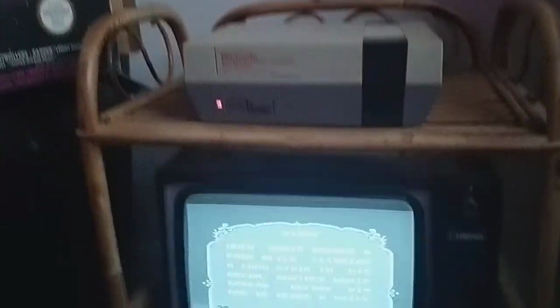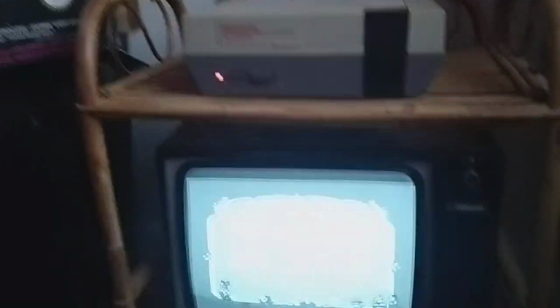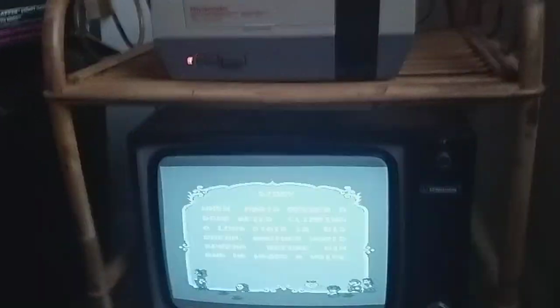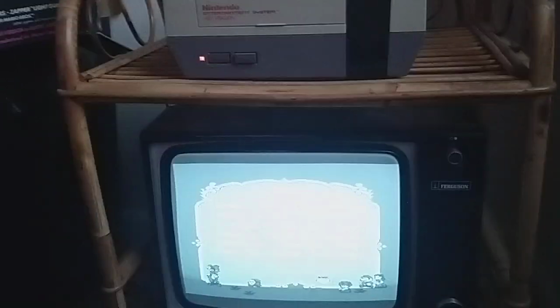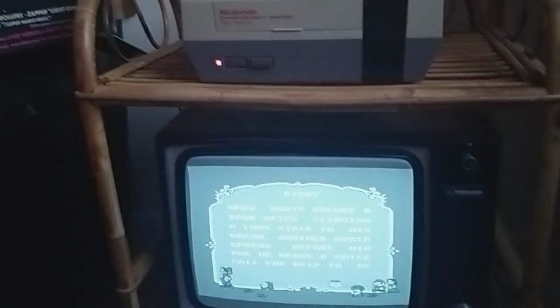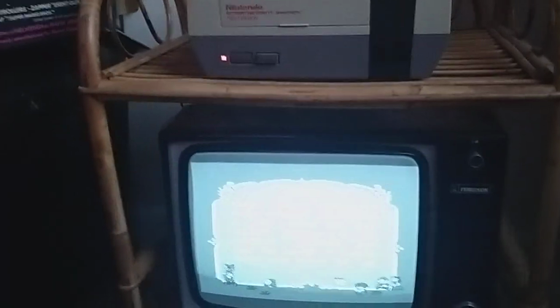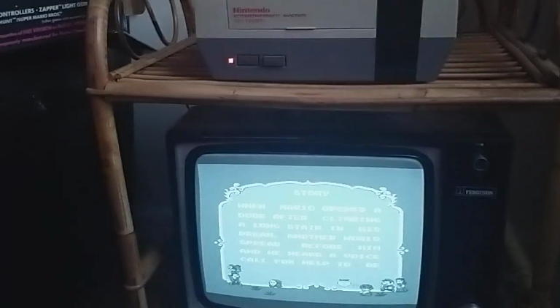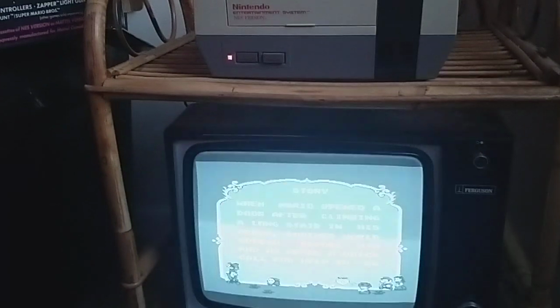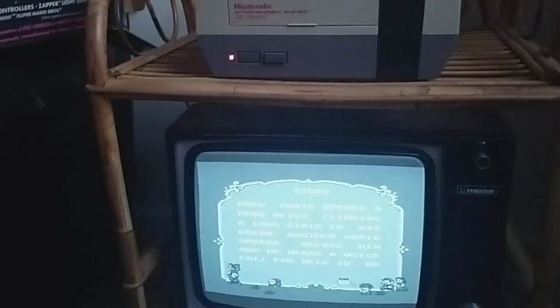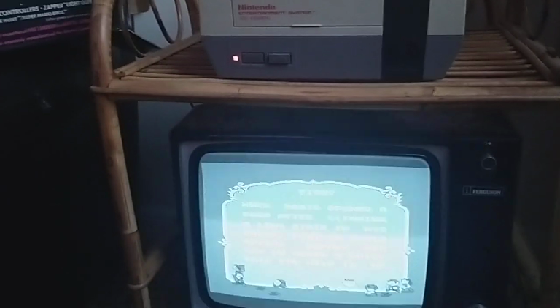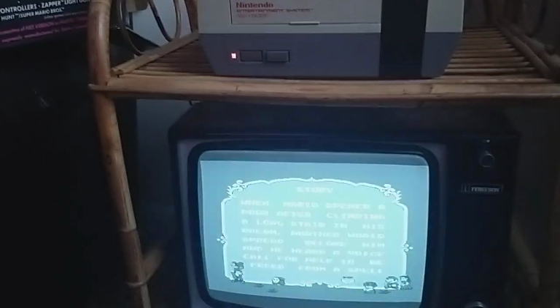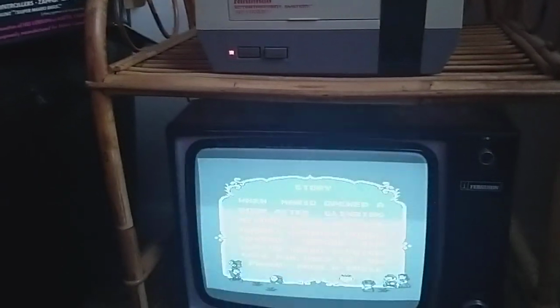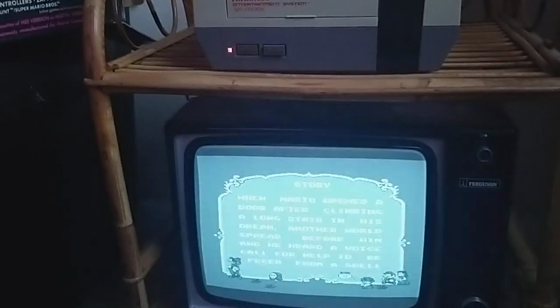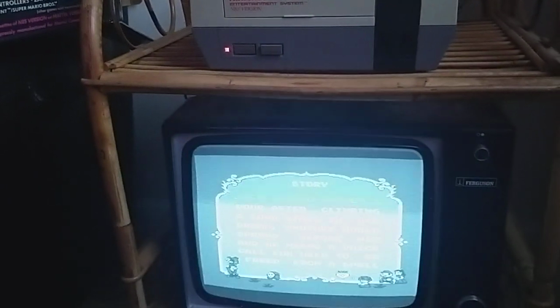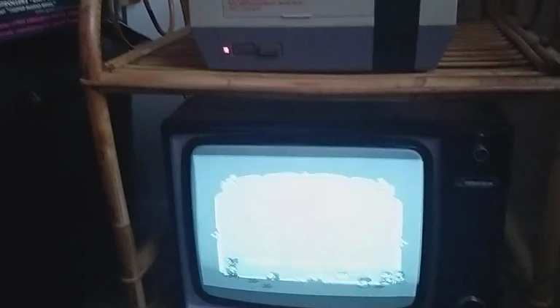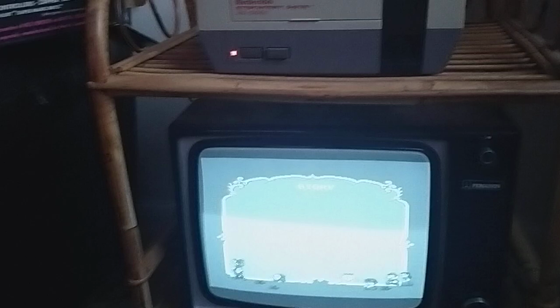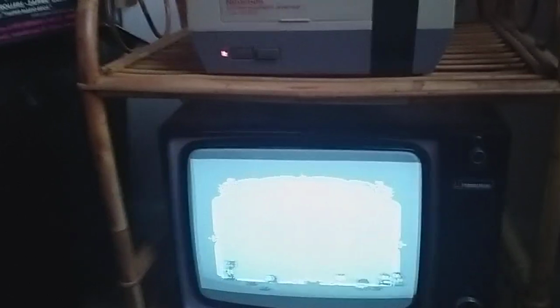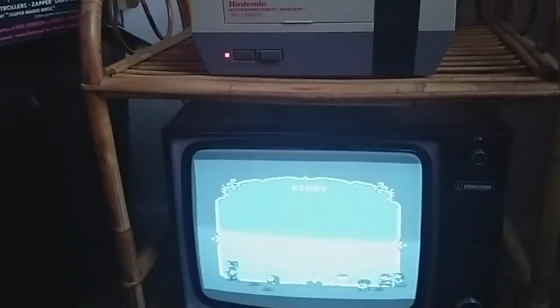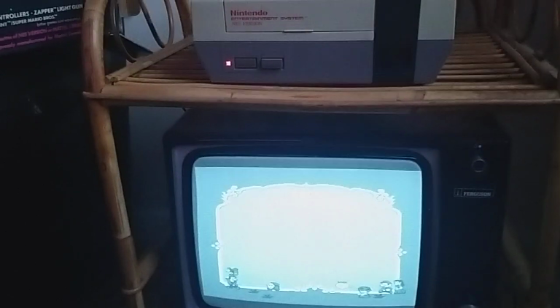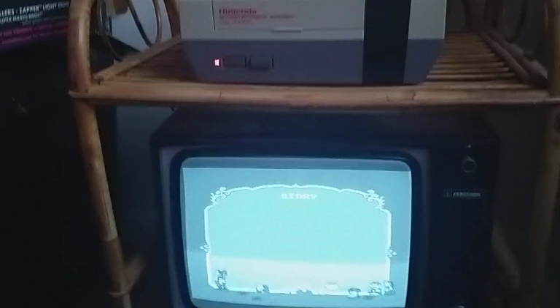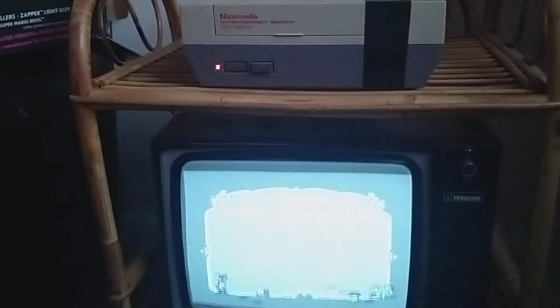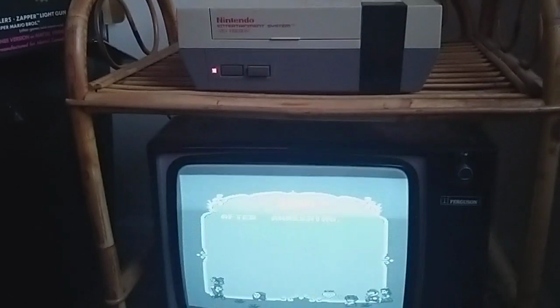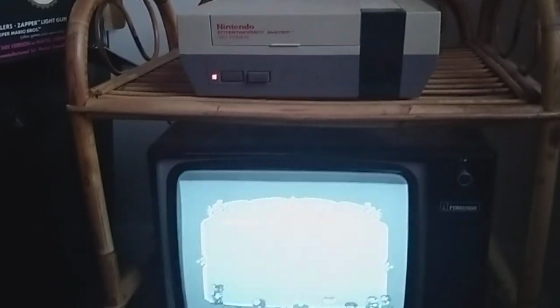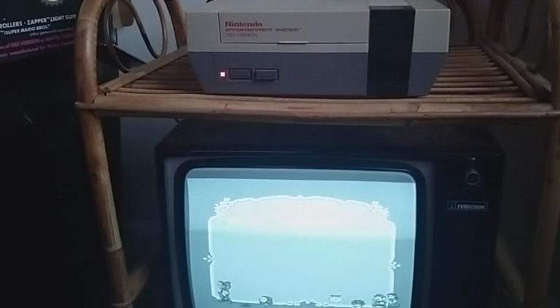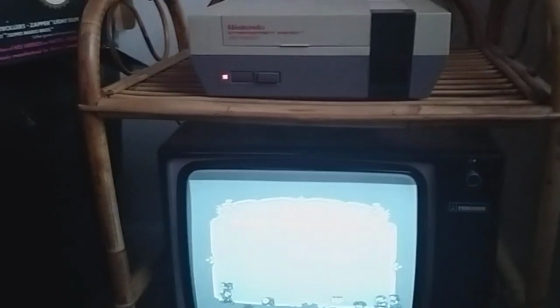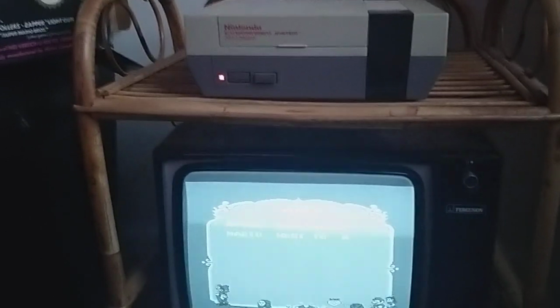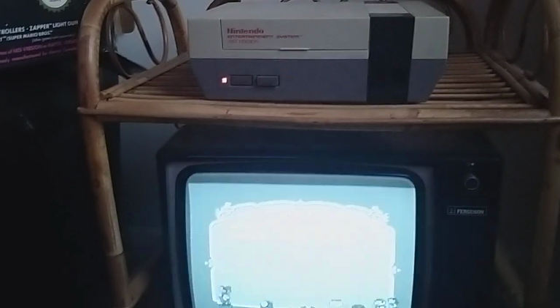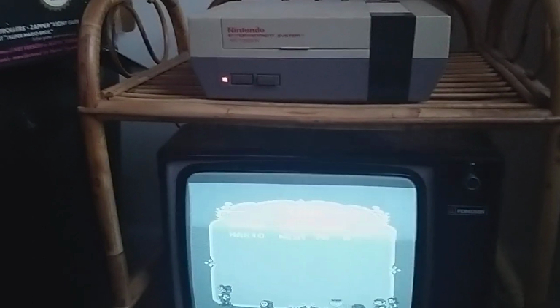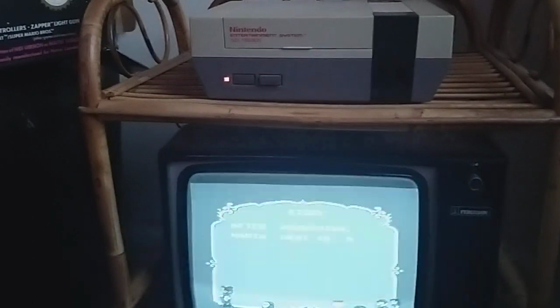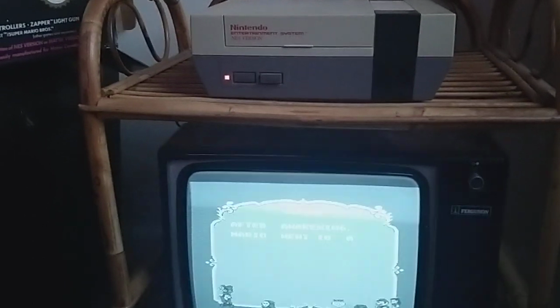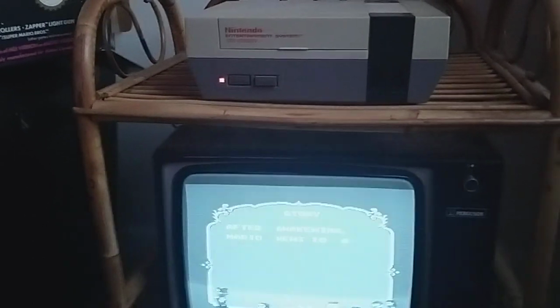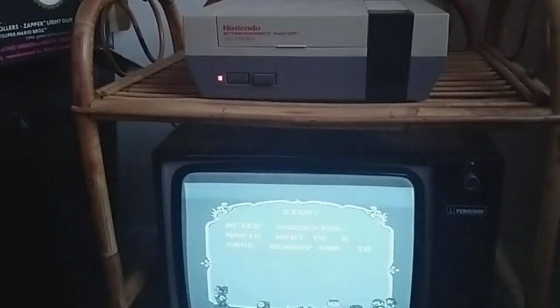It's very much a throwback for 2020 isn't it, so cheers for watching guys, I'm going to bust out the controllers for this and have a quick game.